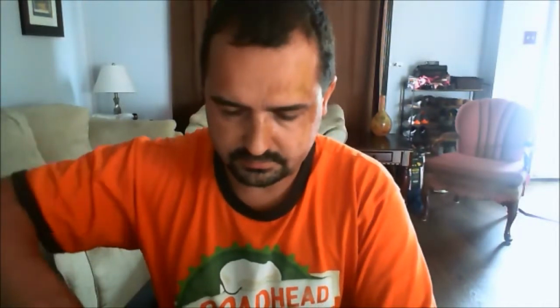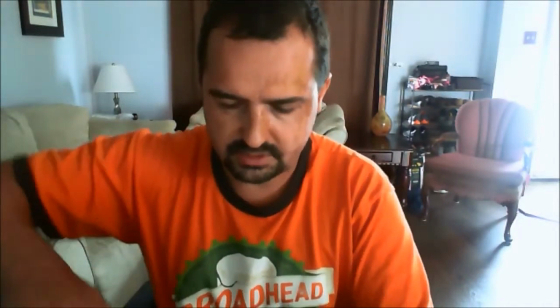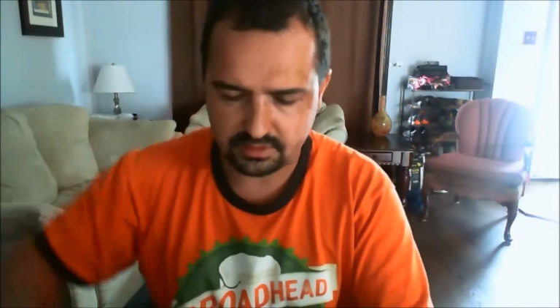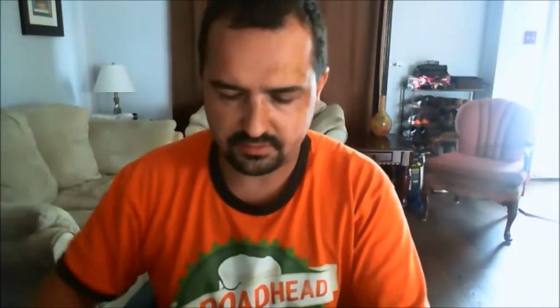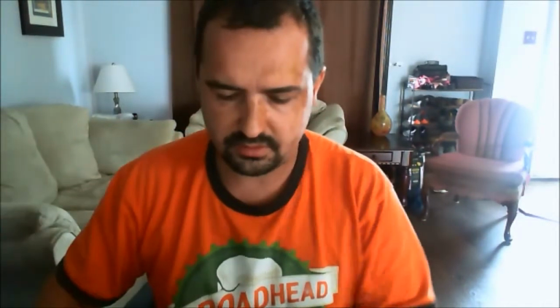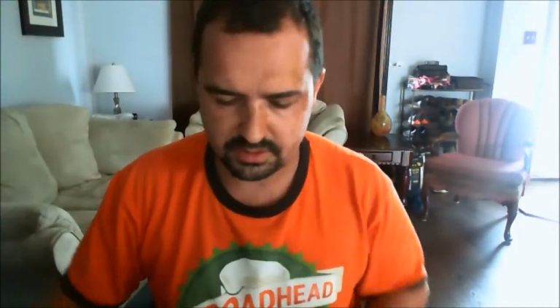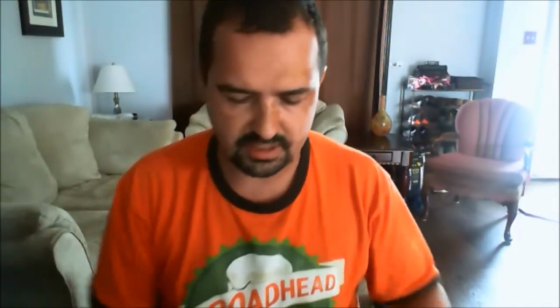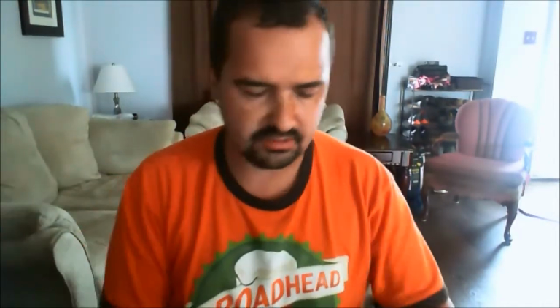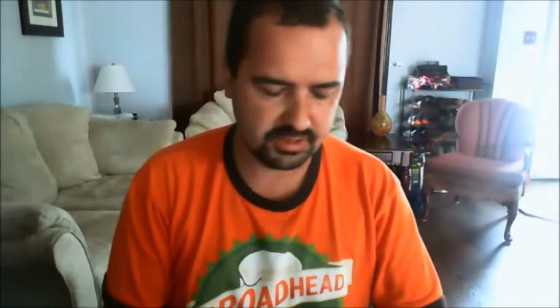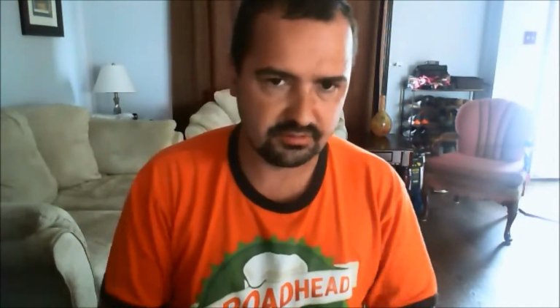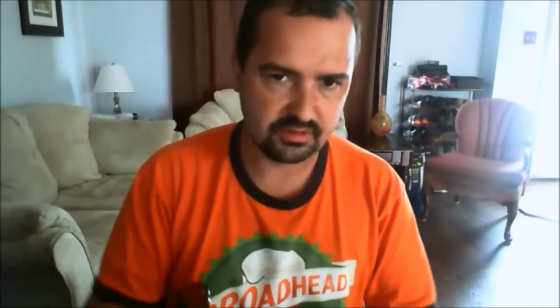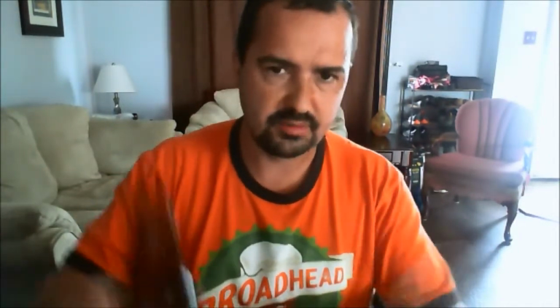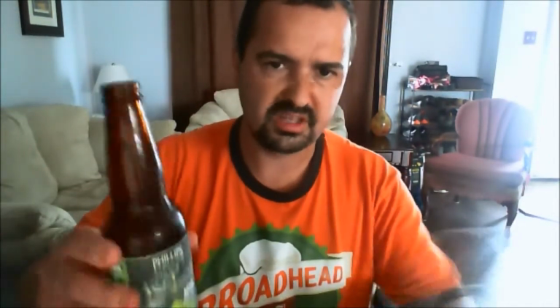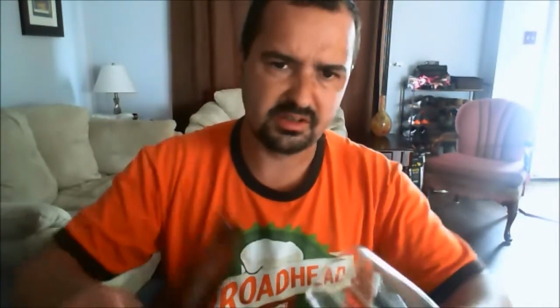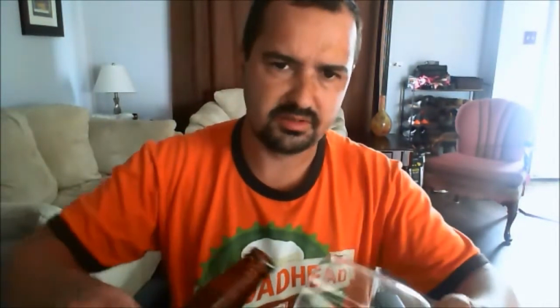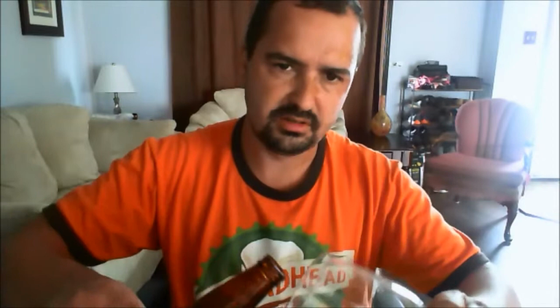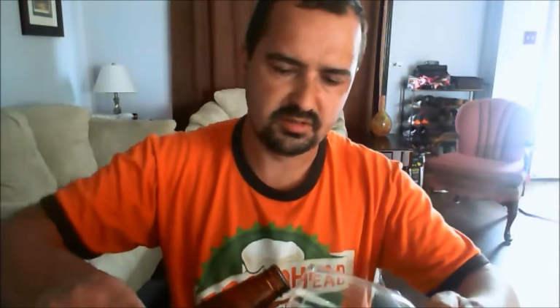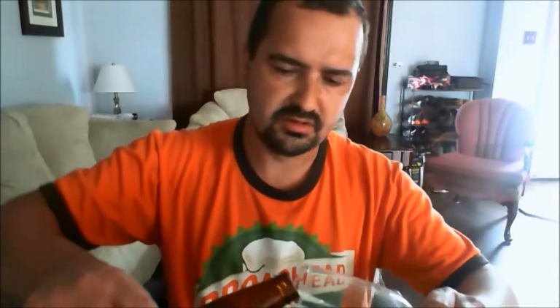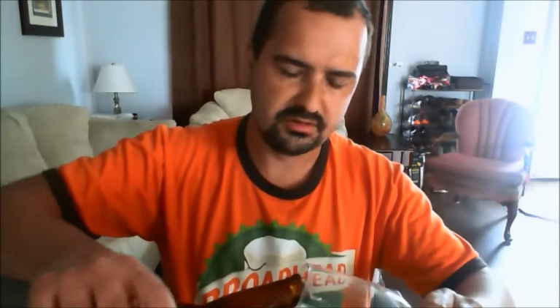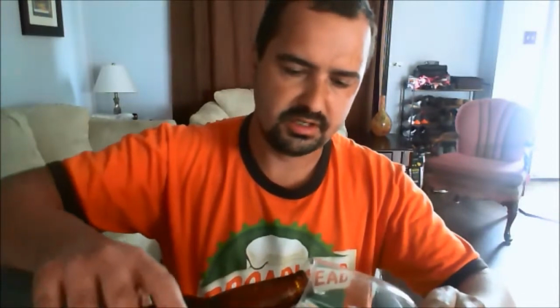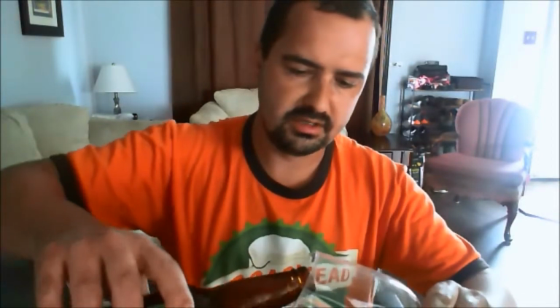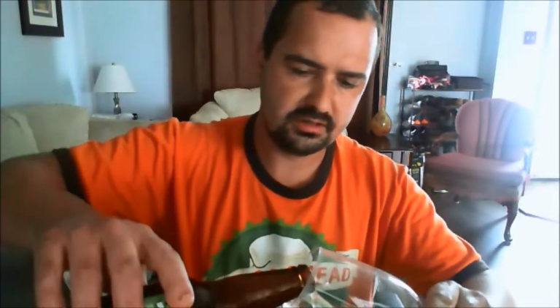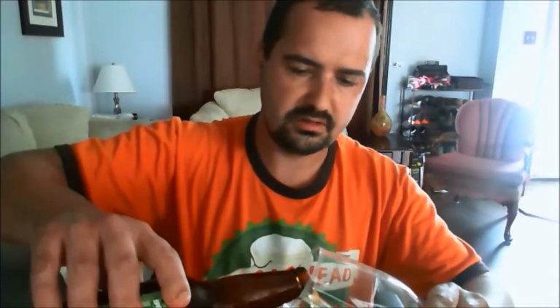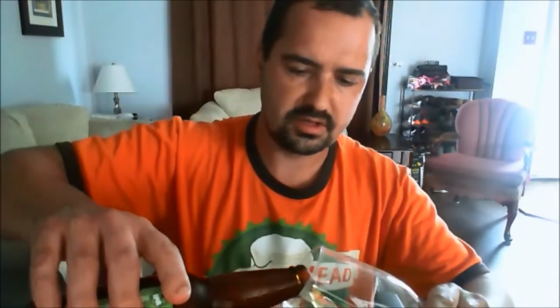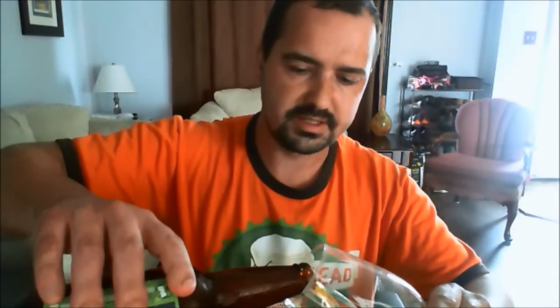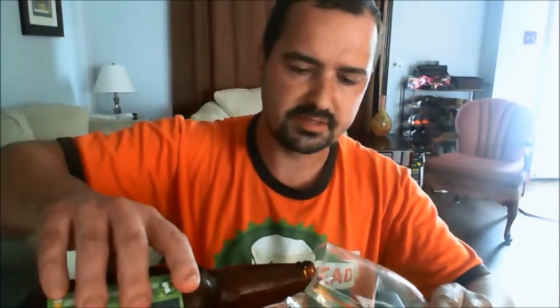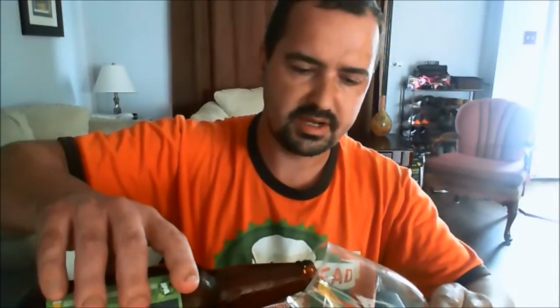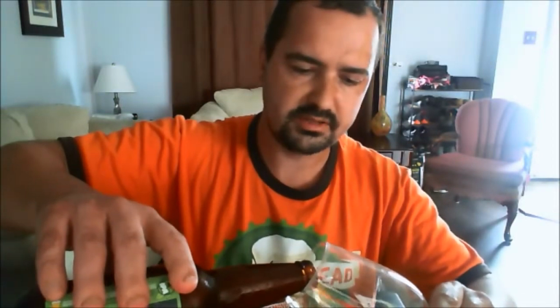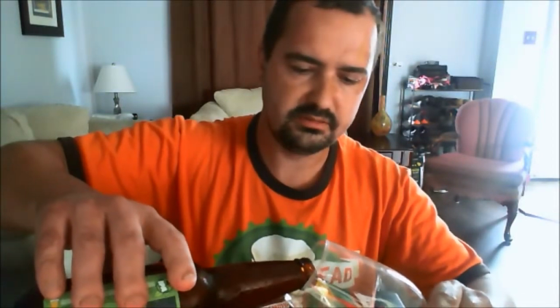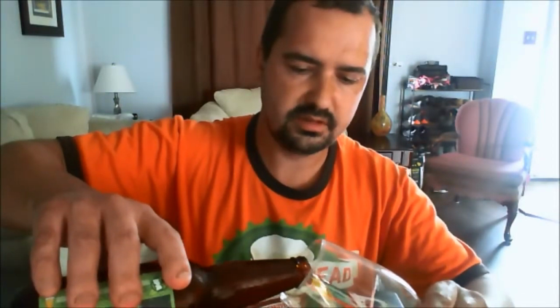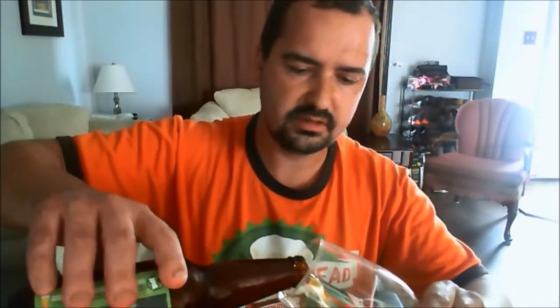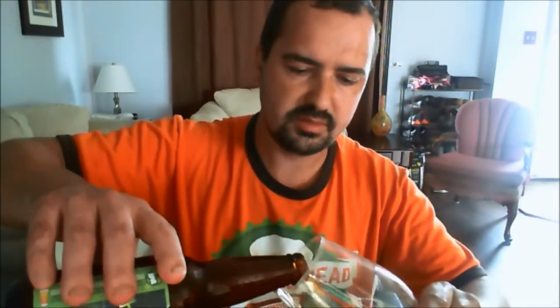So without further ado, let's crack her open and give her a go. I picked this up at the LCBO the other day, and it only came in a six-pack, so I got a six-pack.